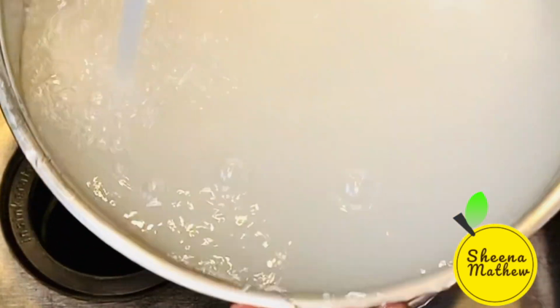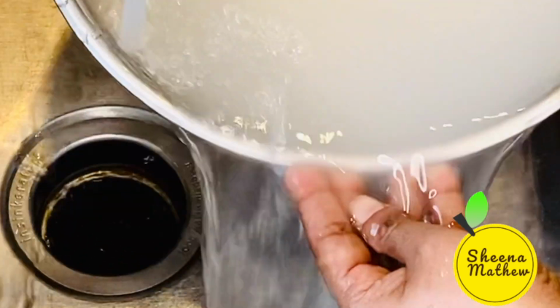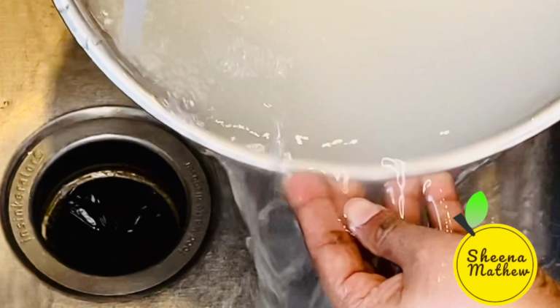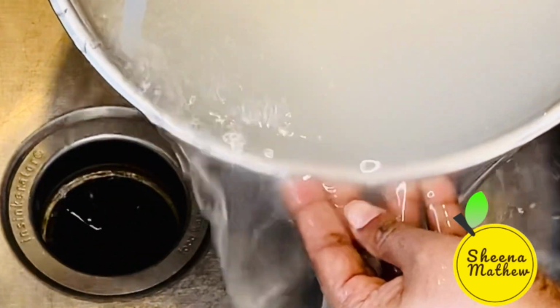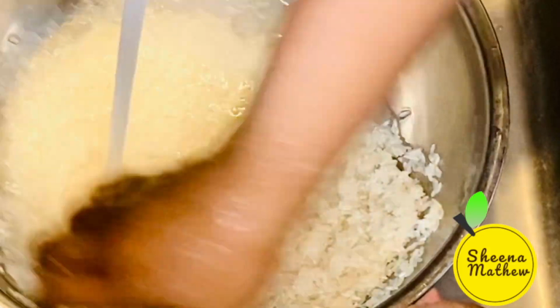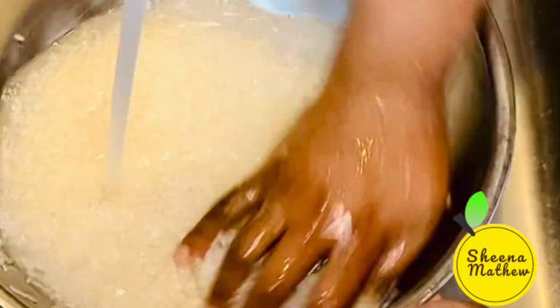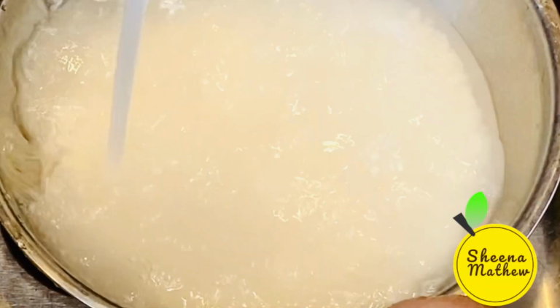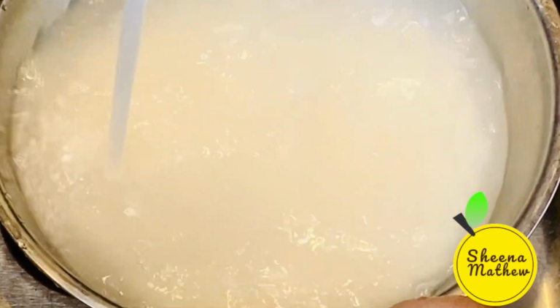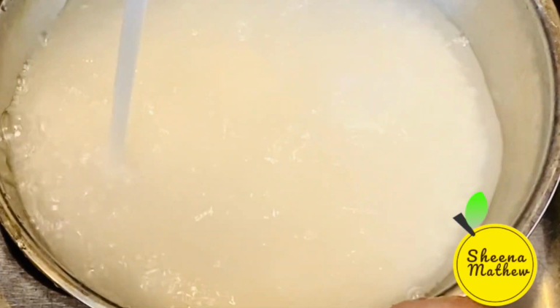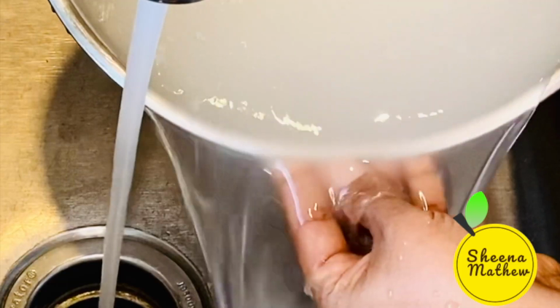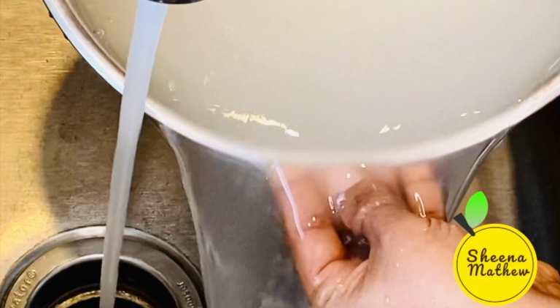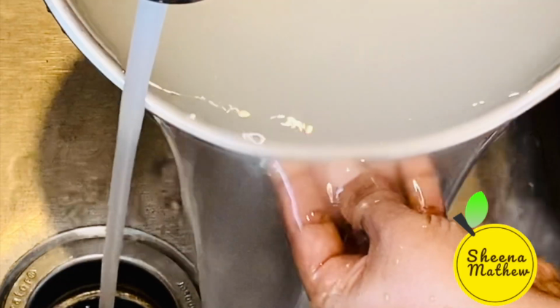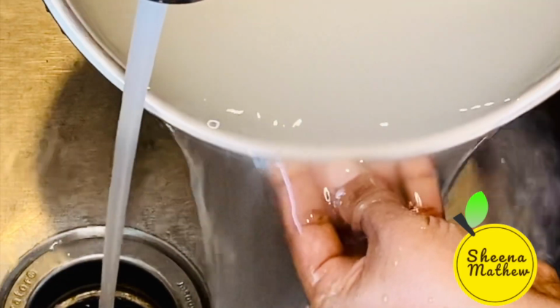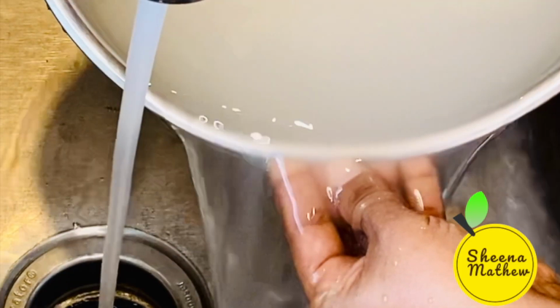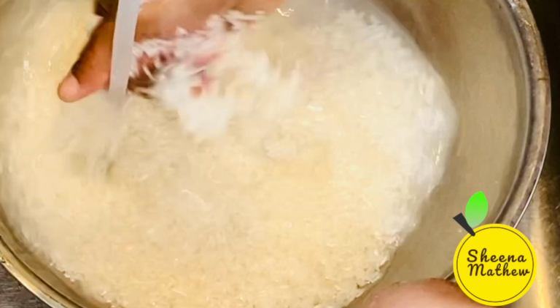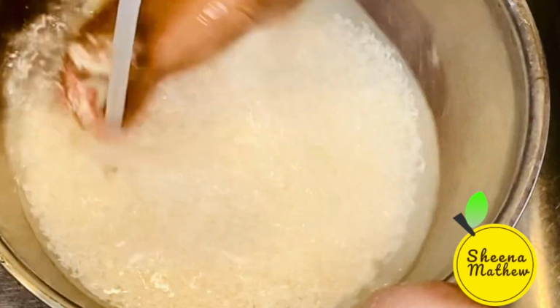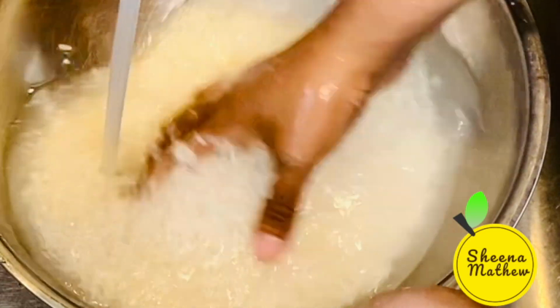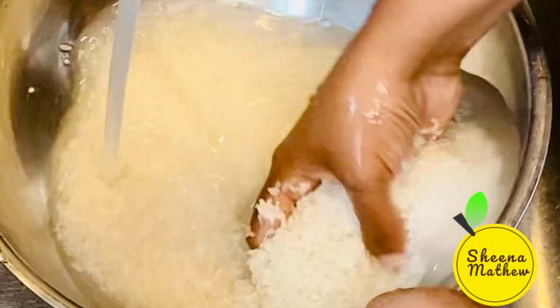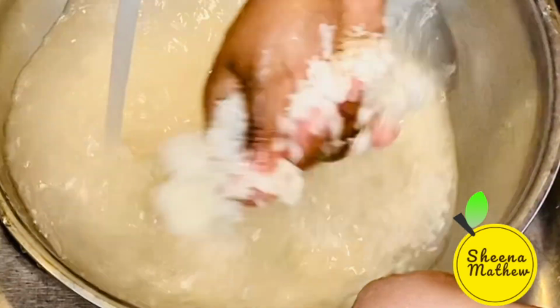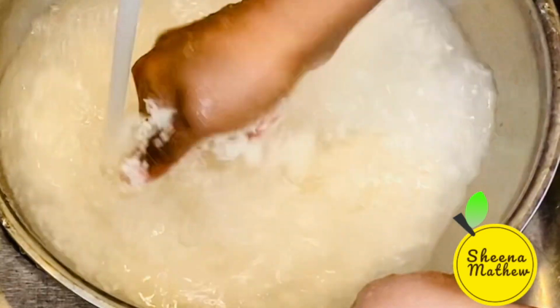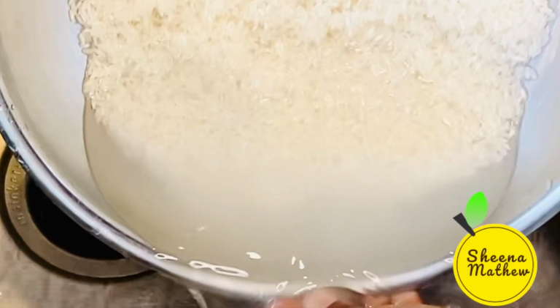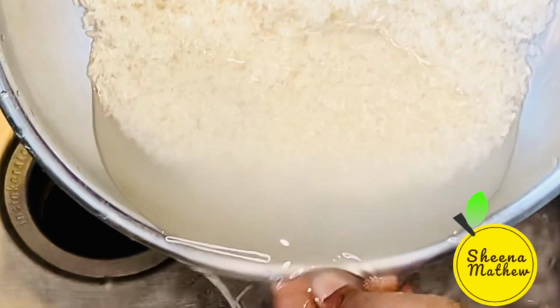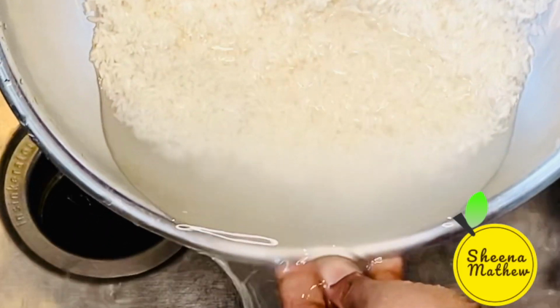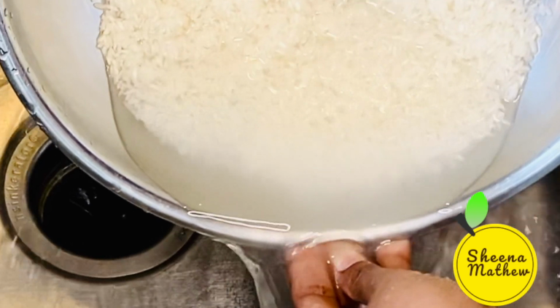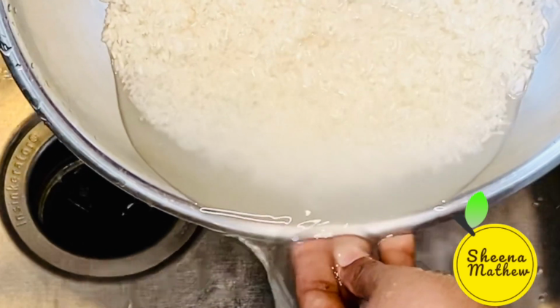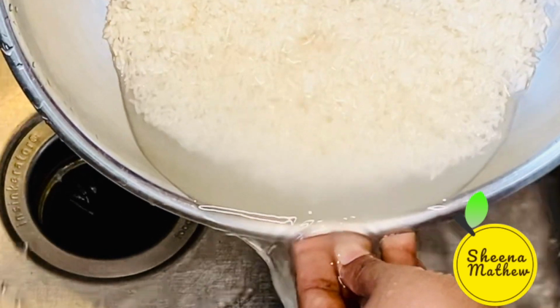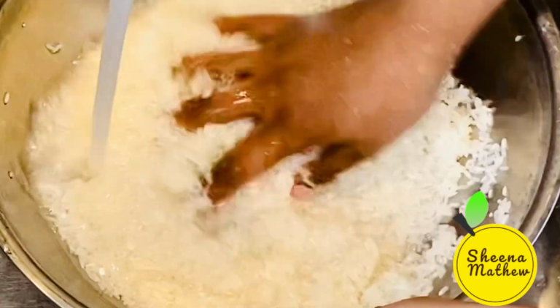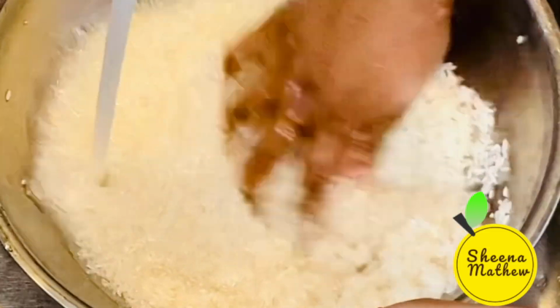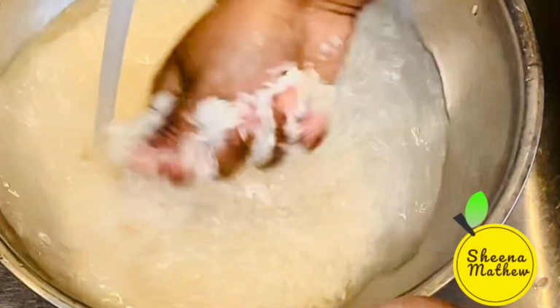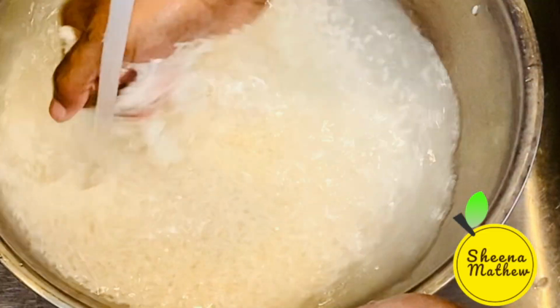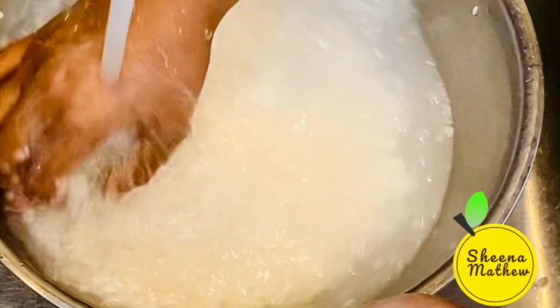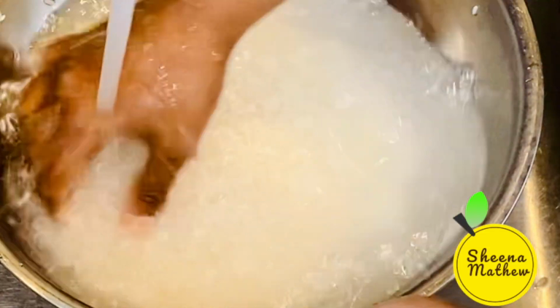This rice is easier to eat. This is a large bowl of rice.